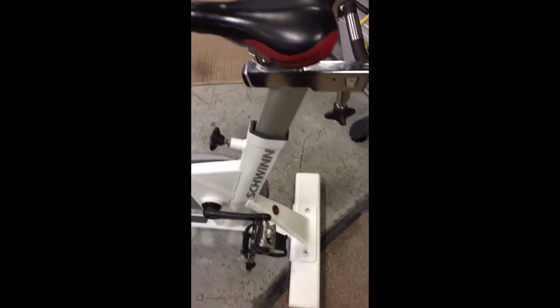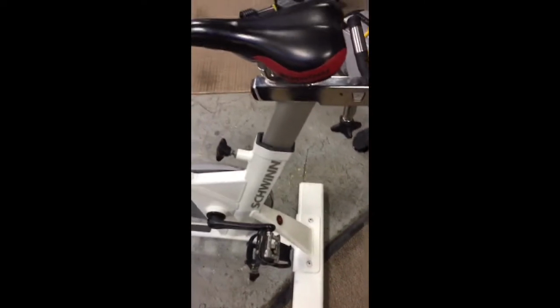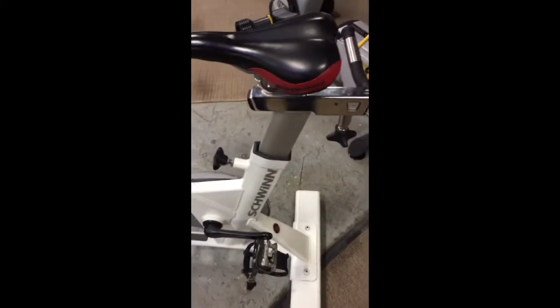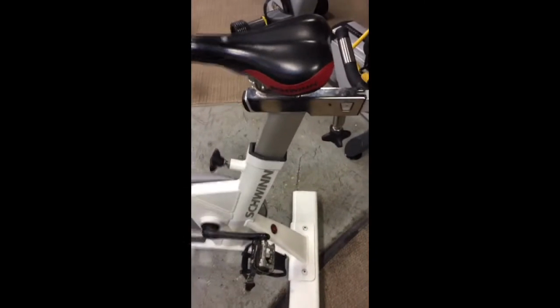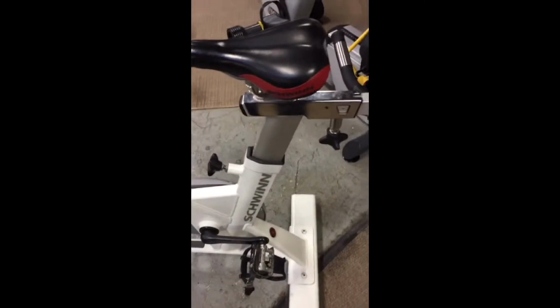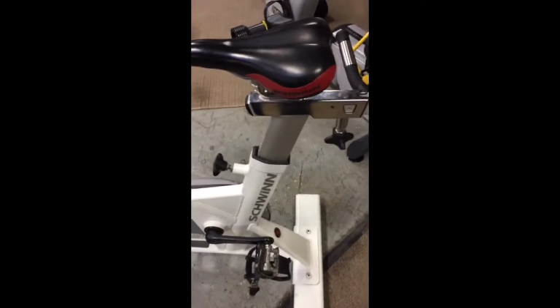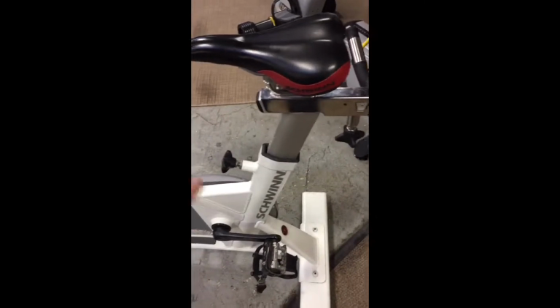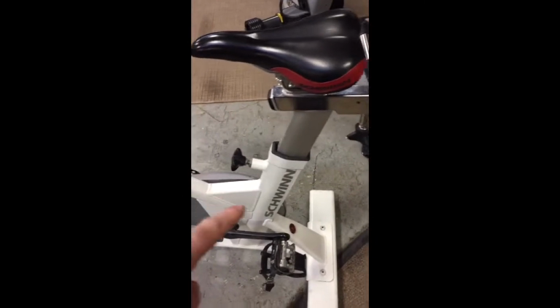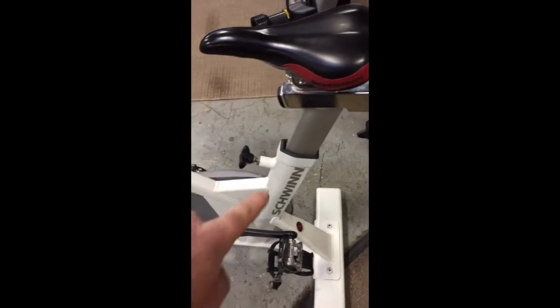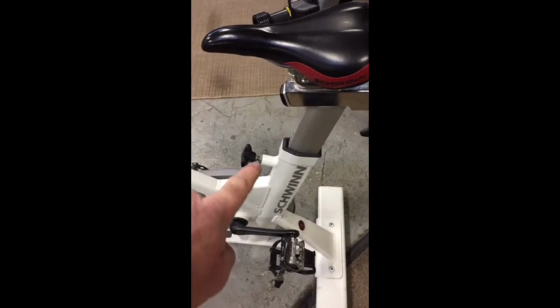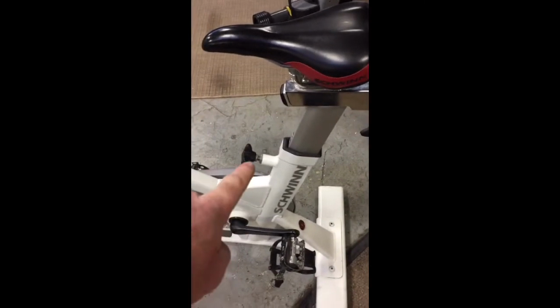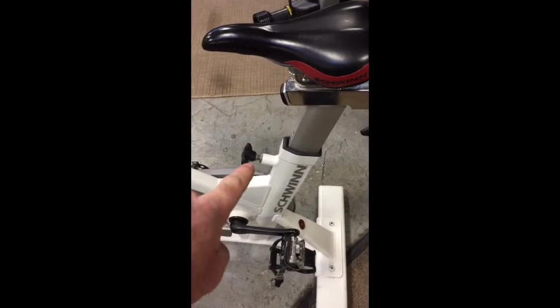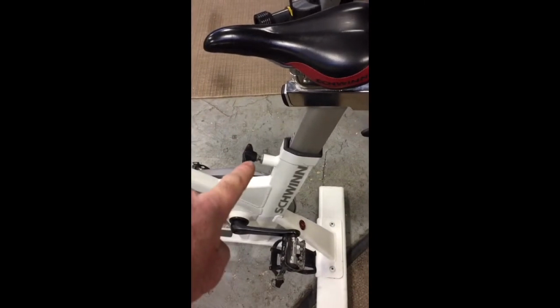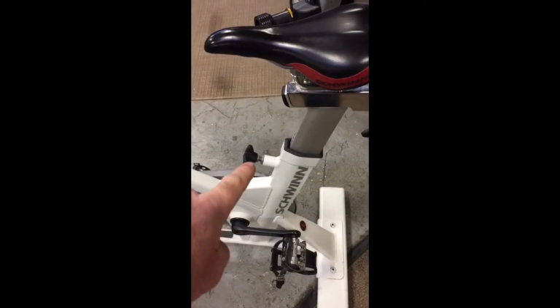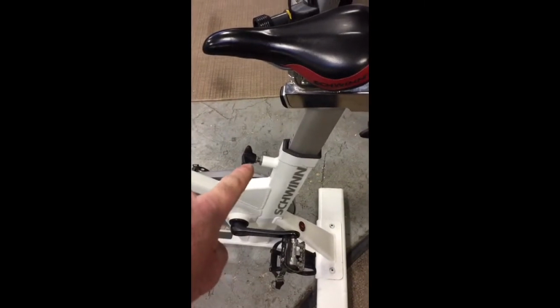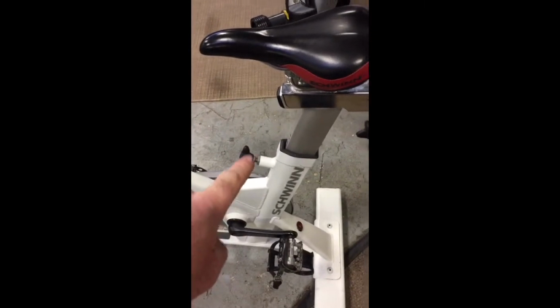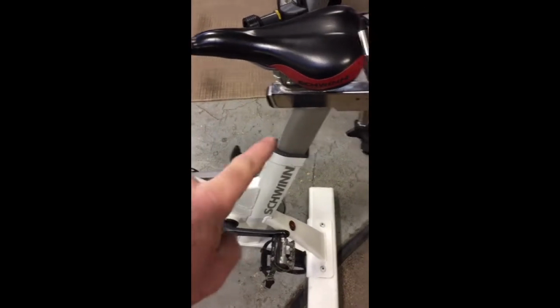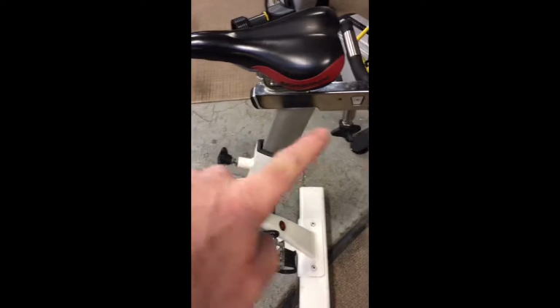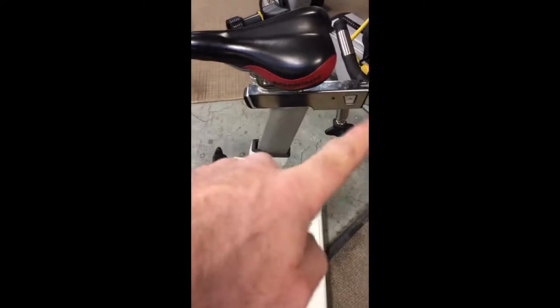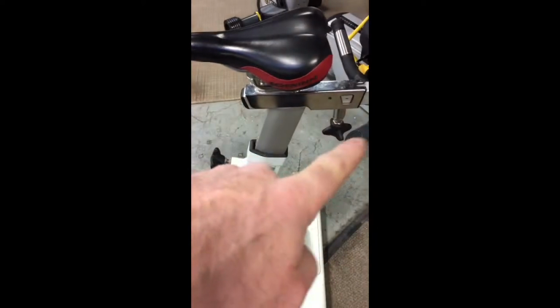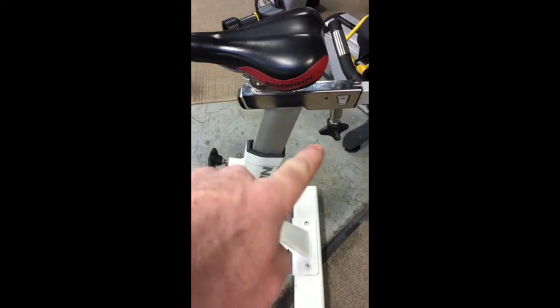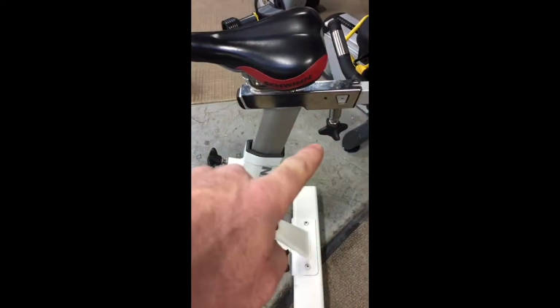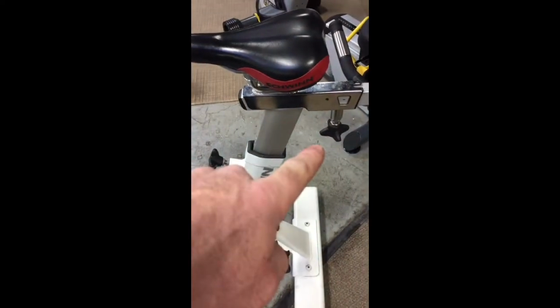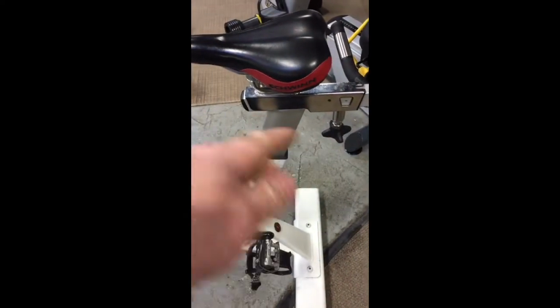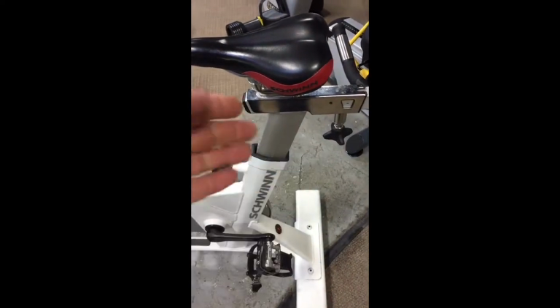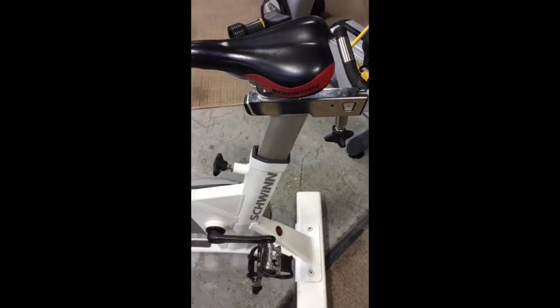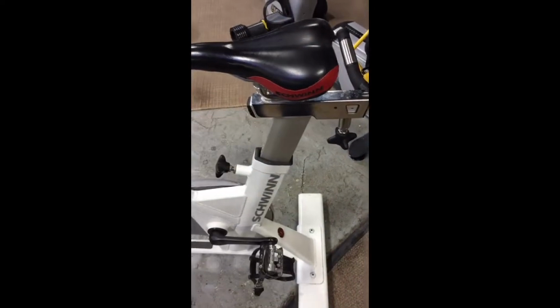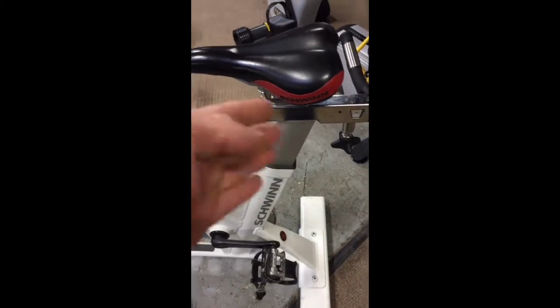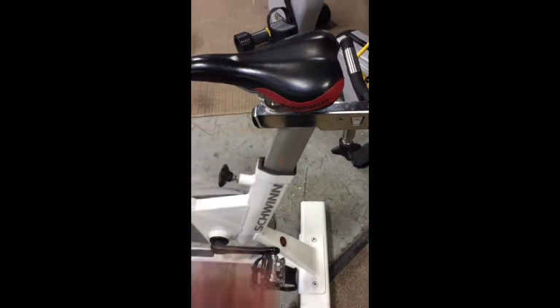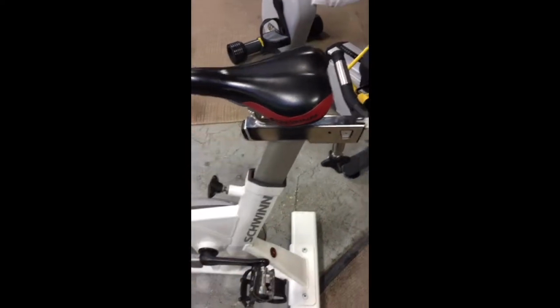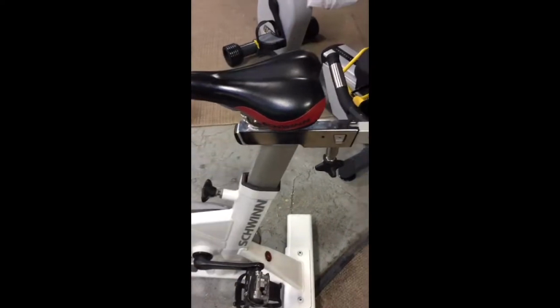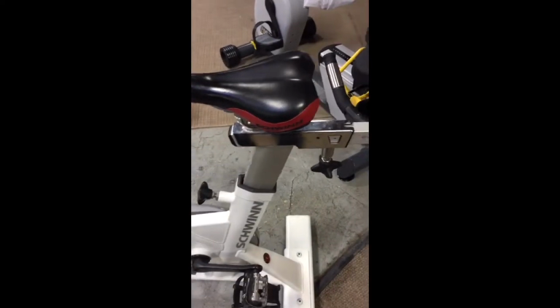You've got the double adjustment here for the seat up and down, and here for the back and forth on the seat.